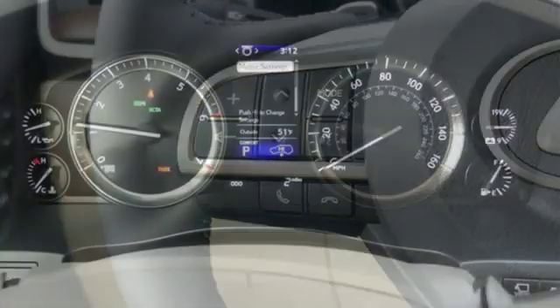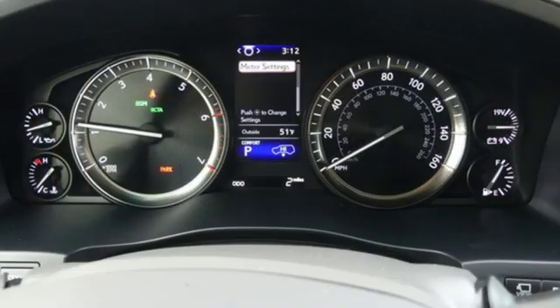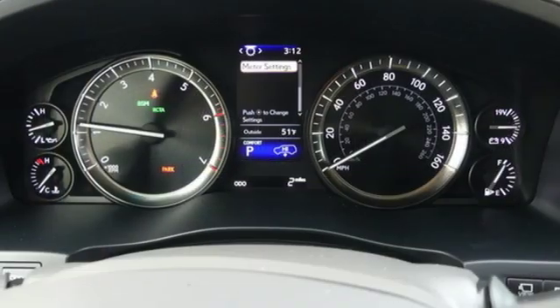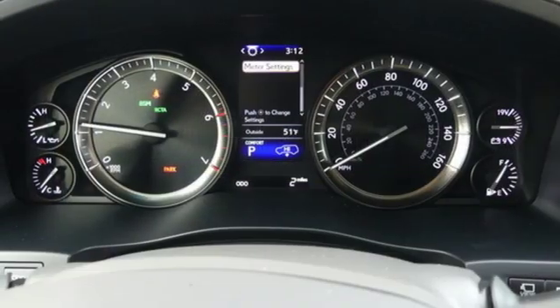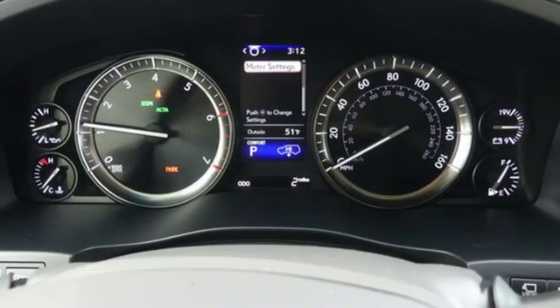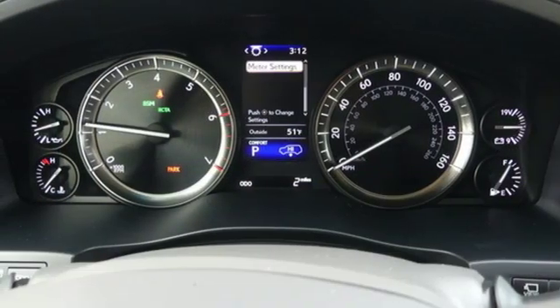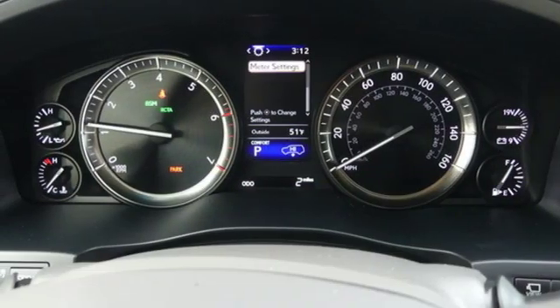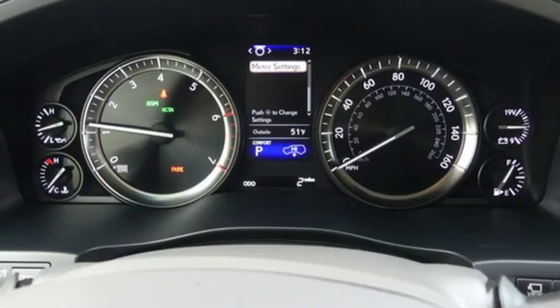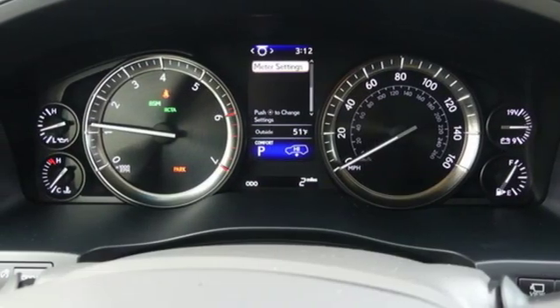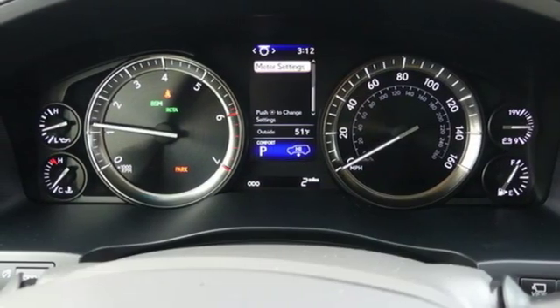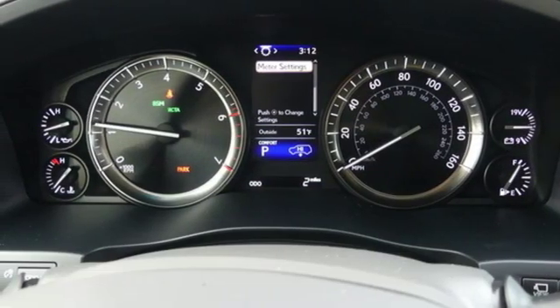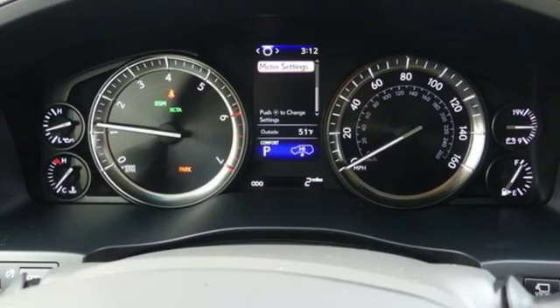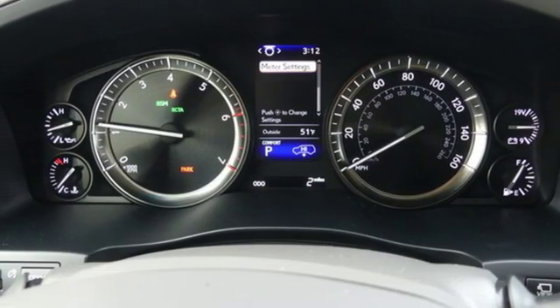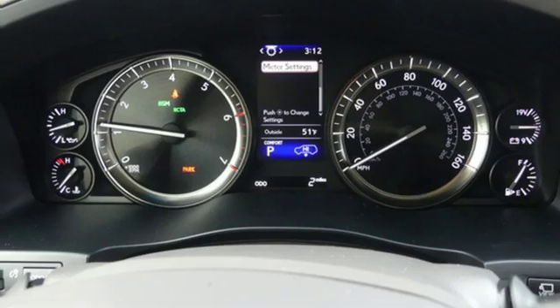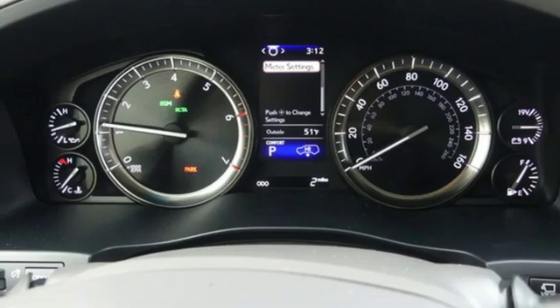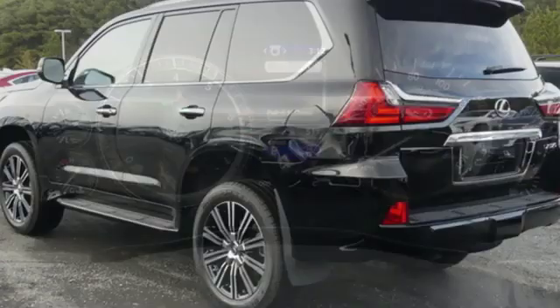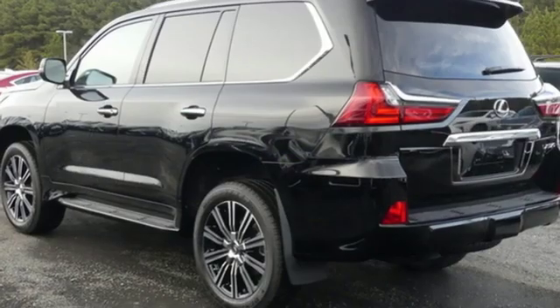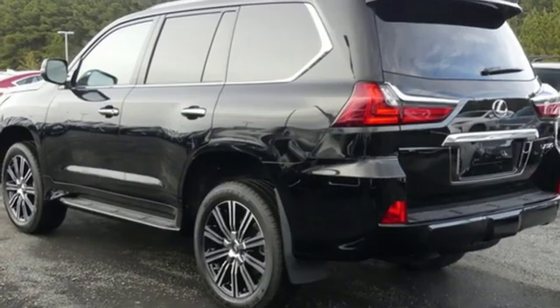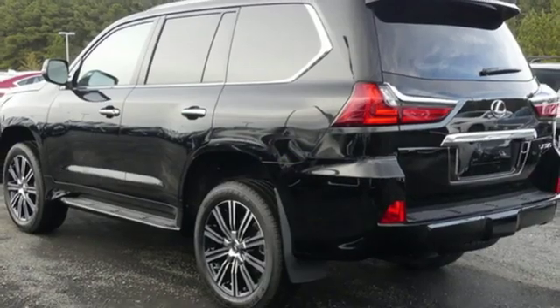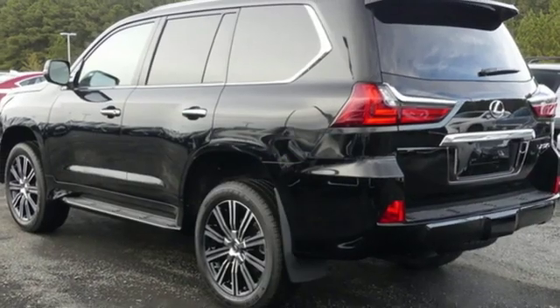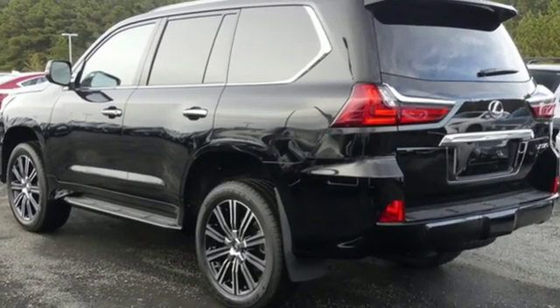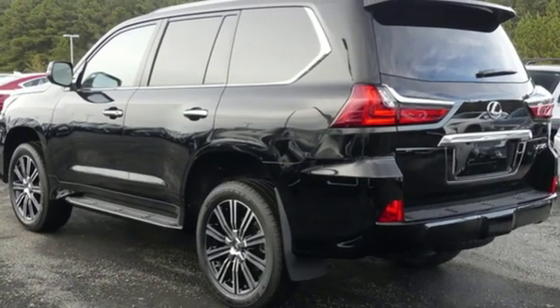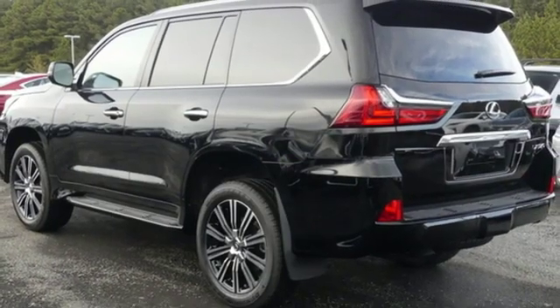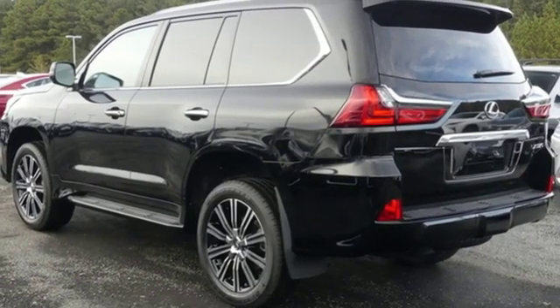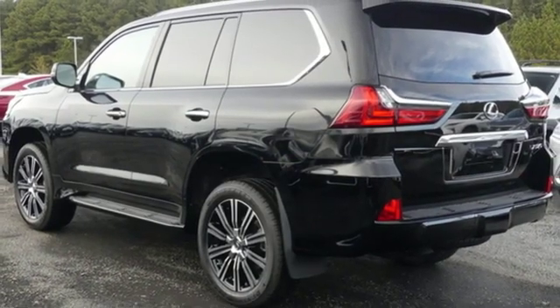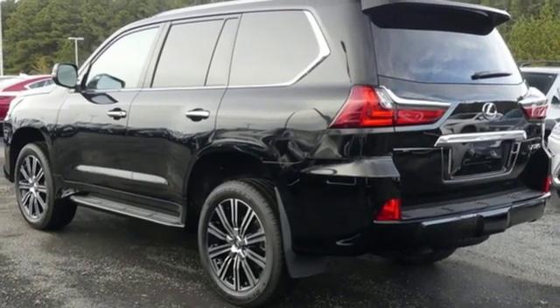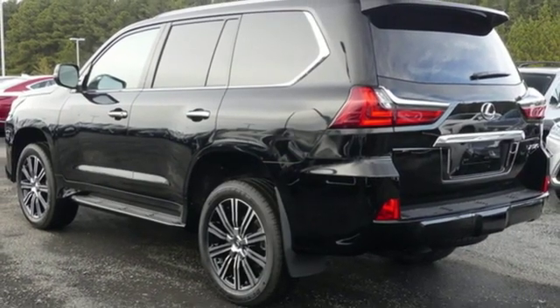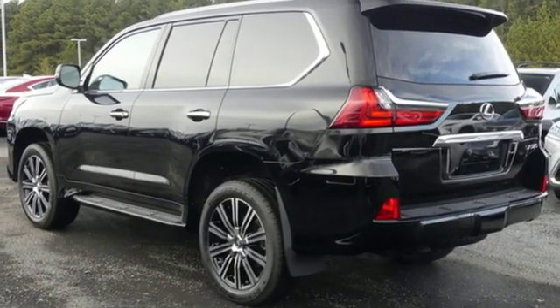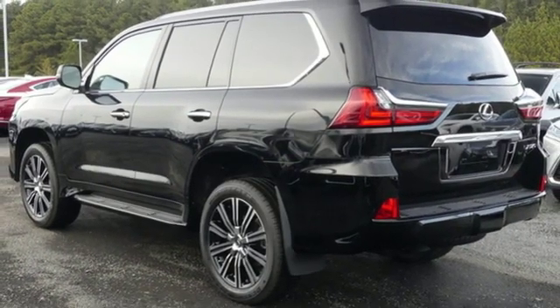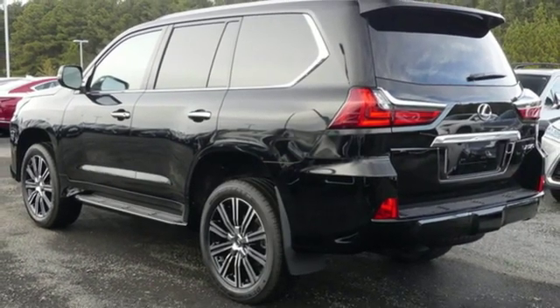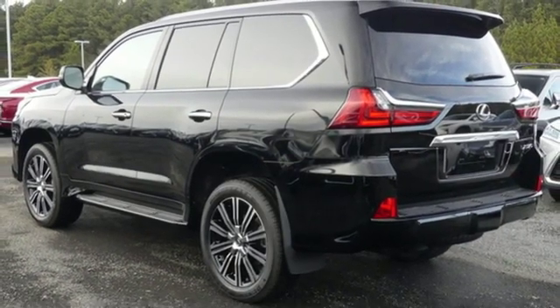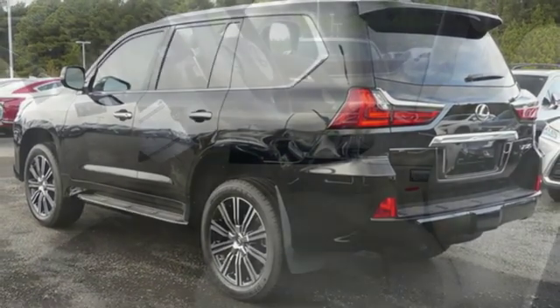Smart access key. Front heated leather bucket seats. Intuitive park assist. And power with tilt-down heated mirrors.